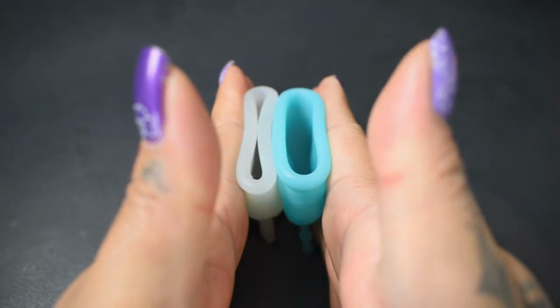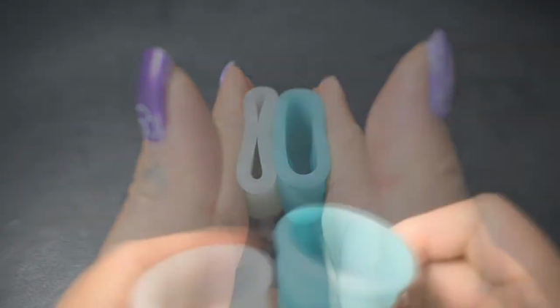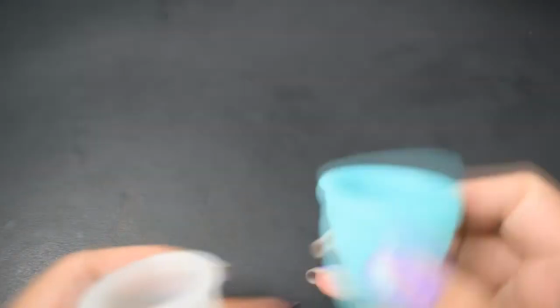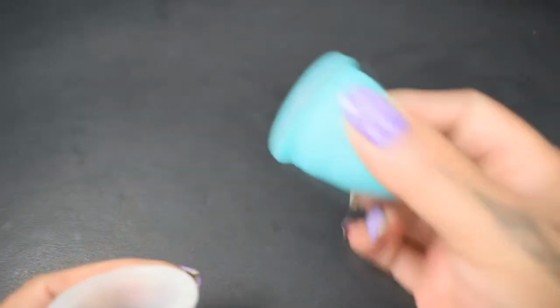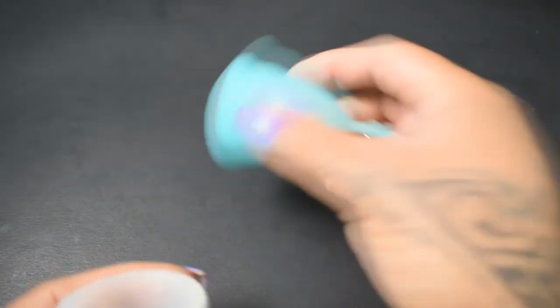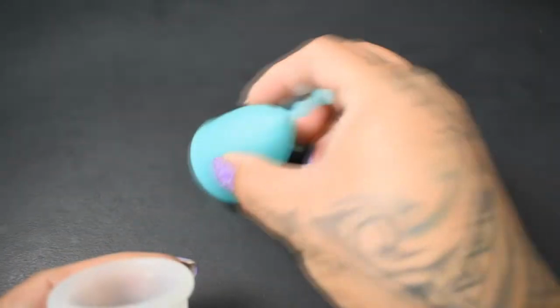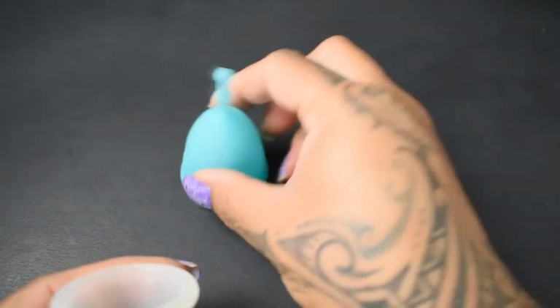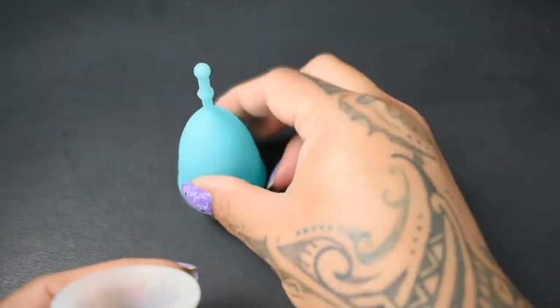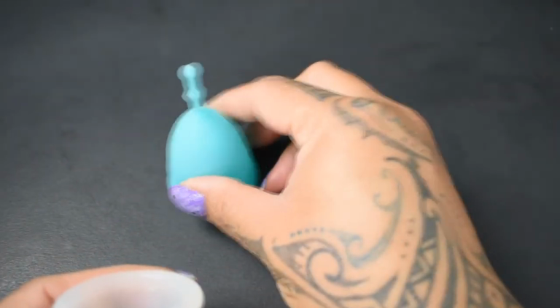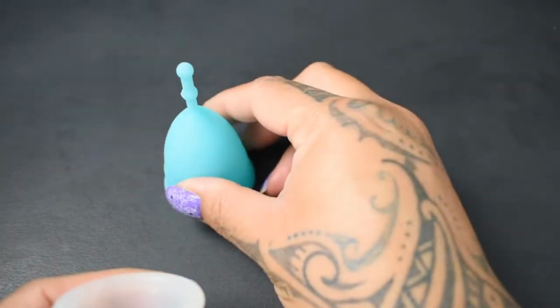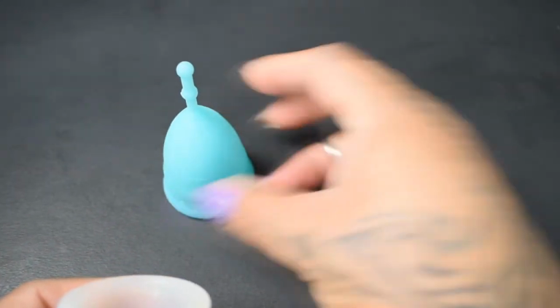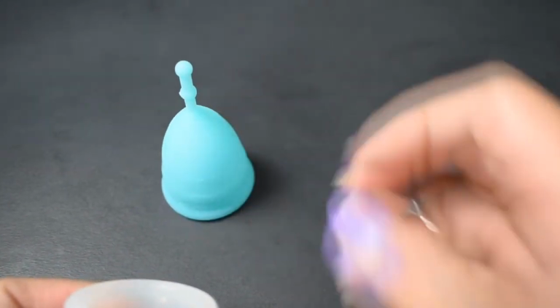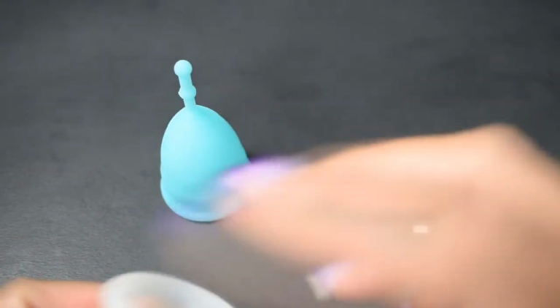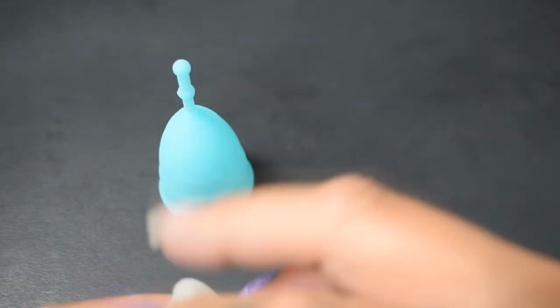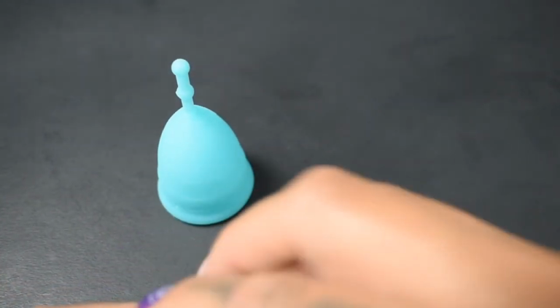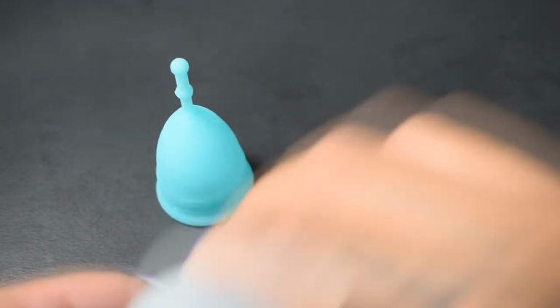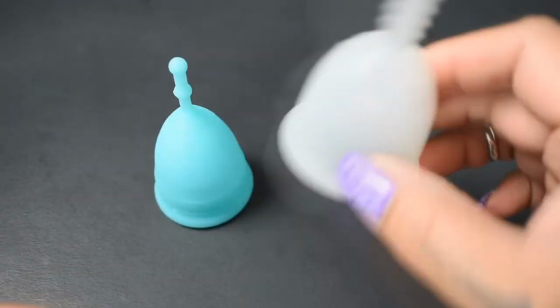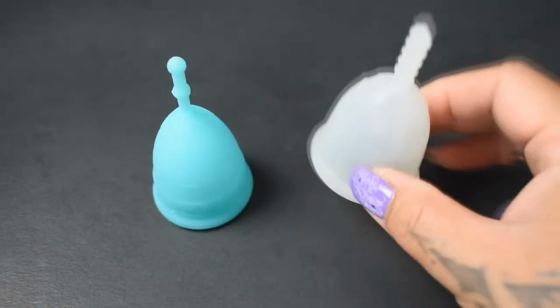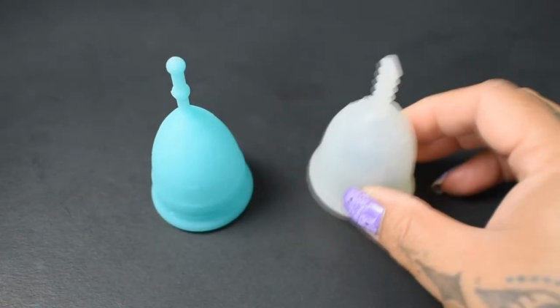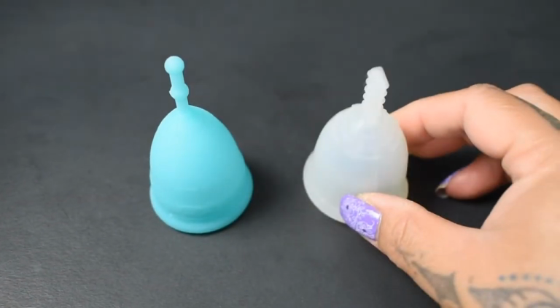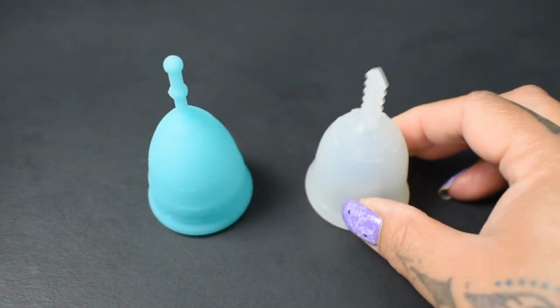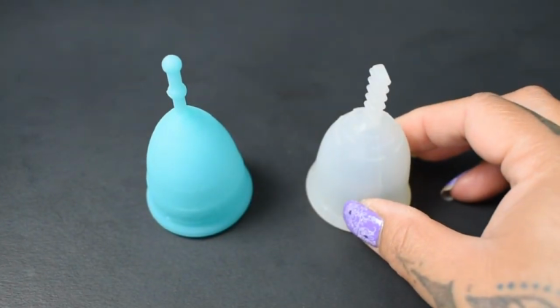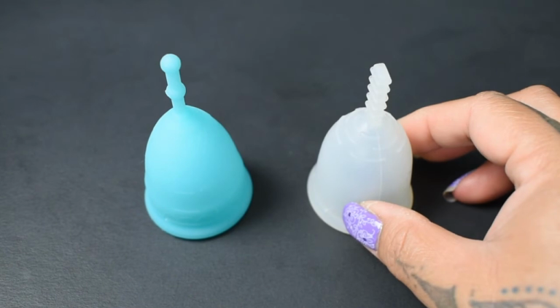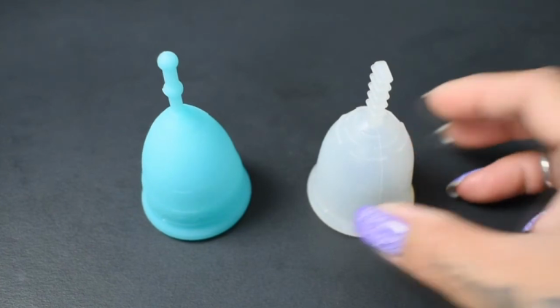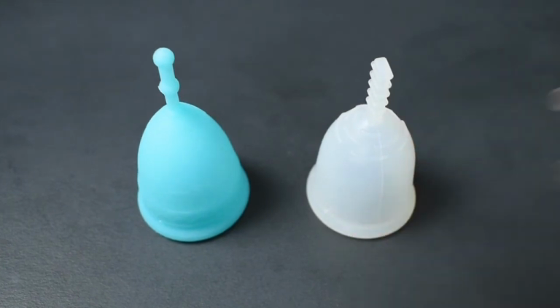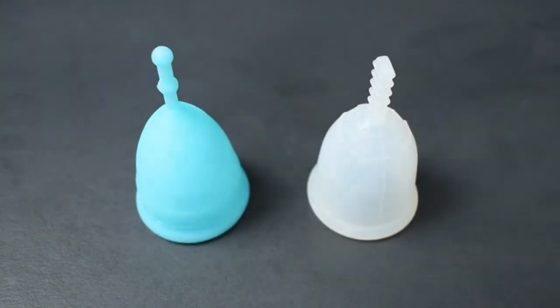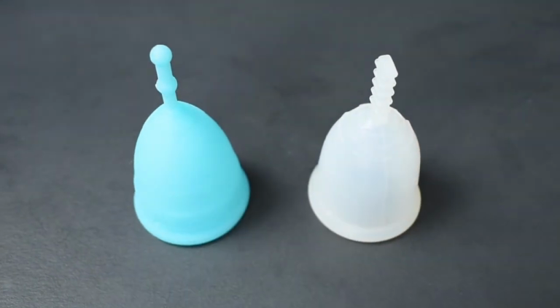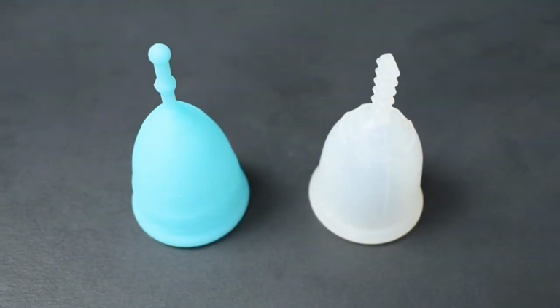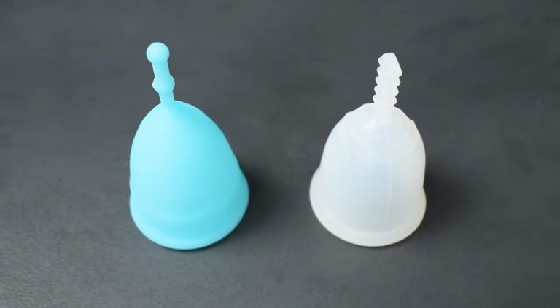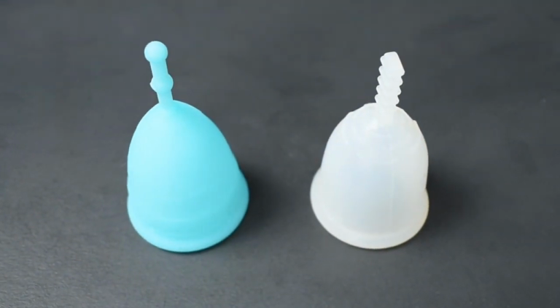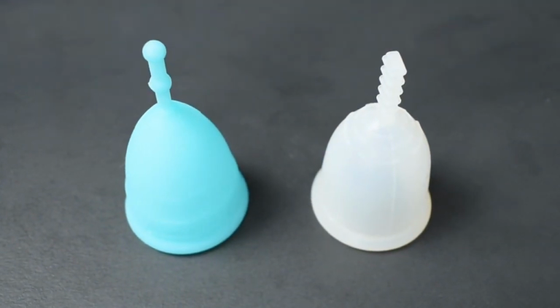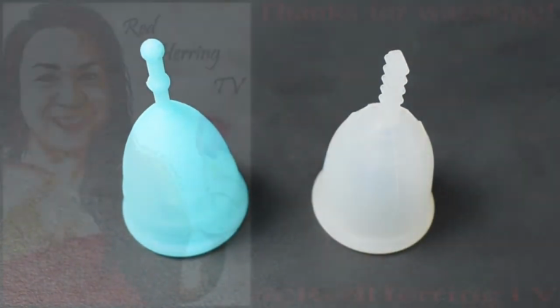And that was the firm version of the Mermaid cup and the Fleur cup, both in a size small.